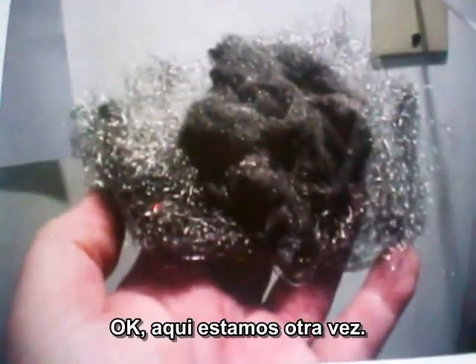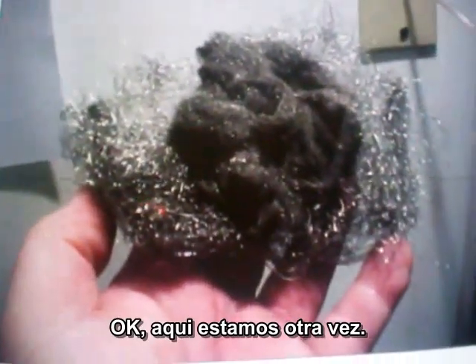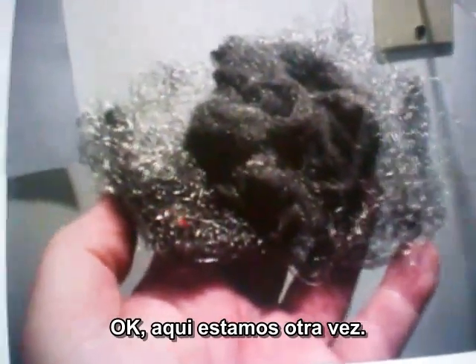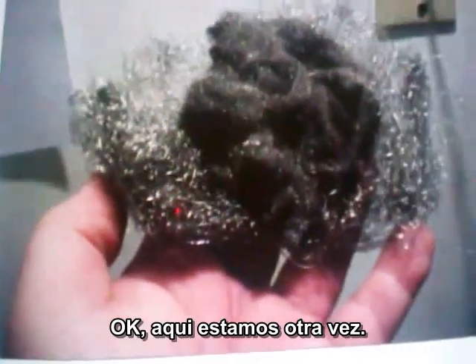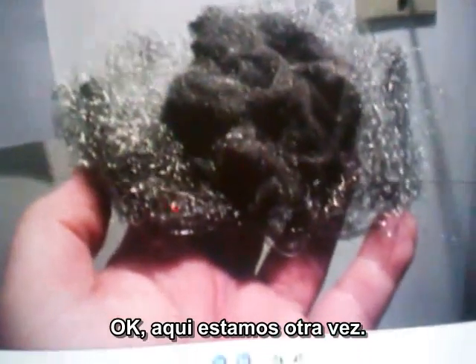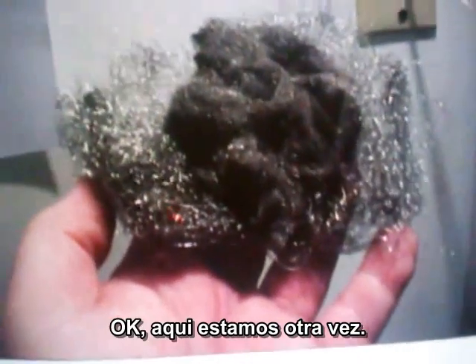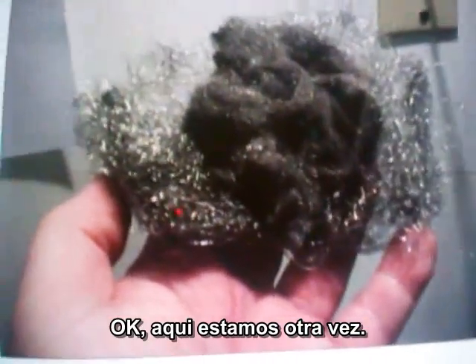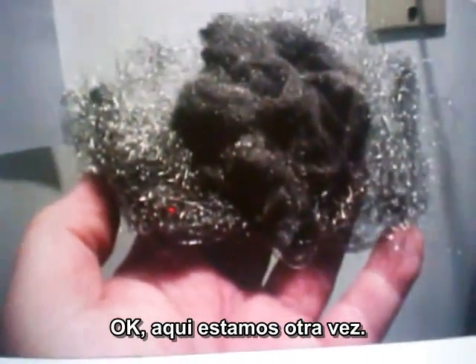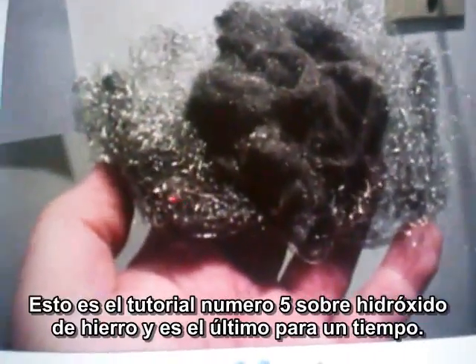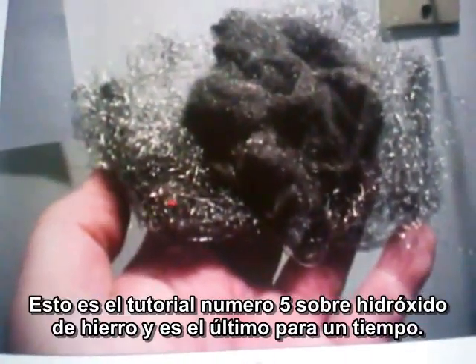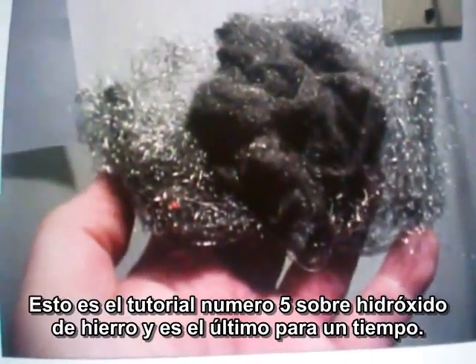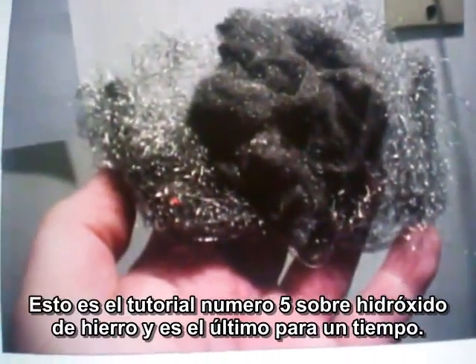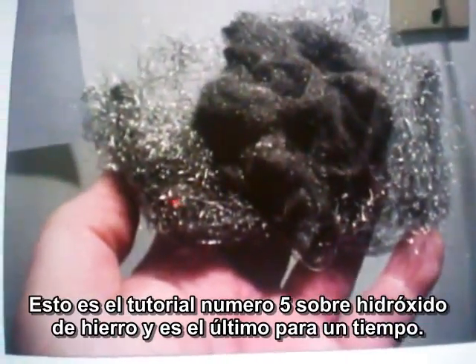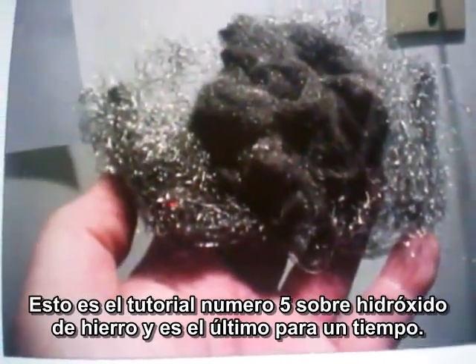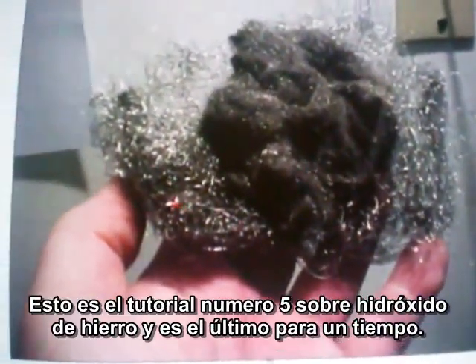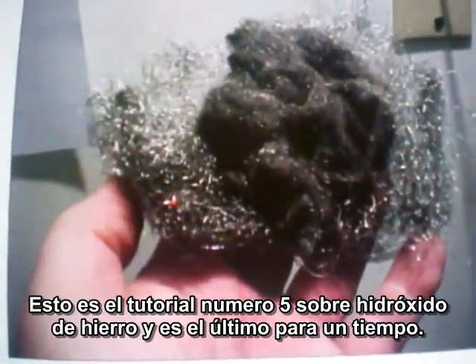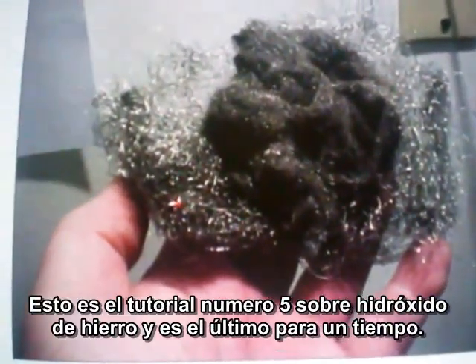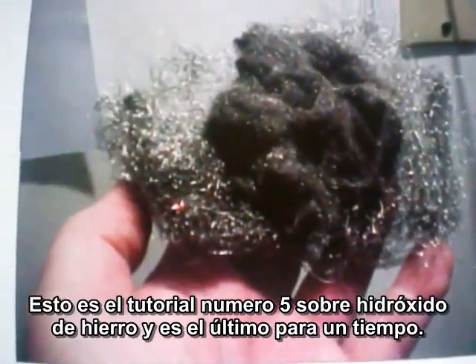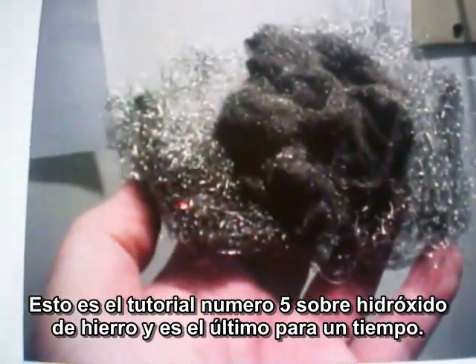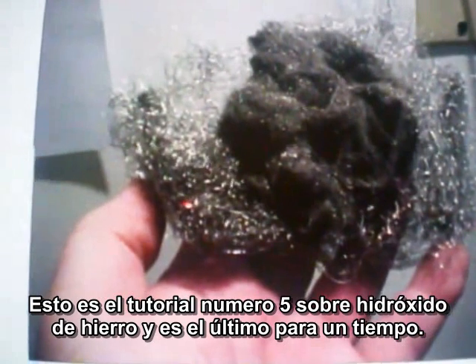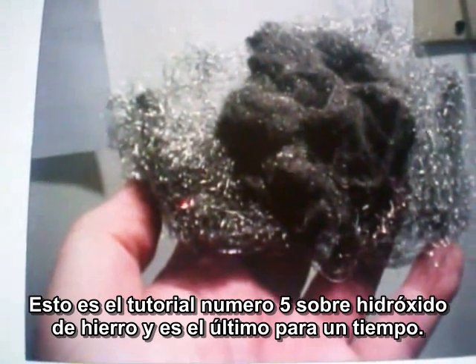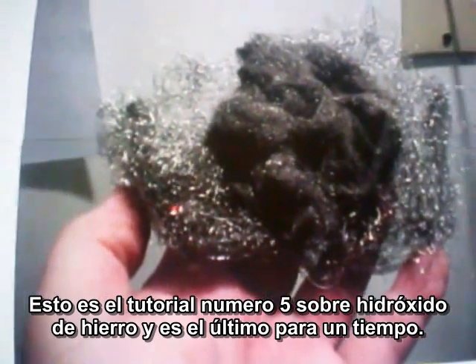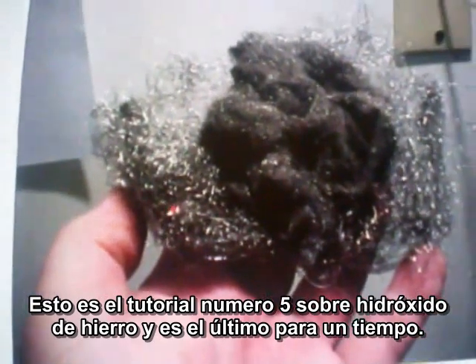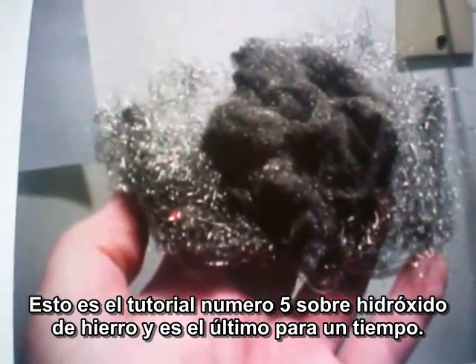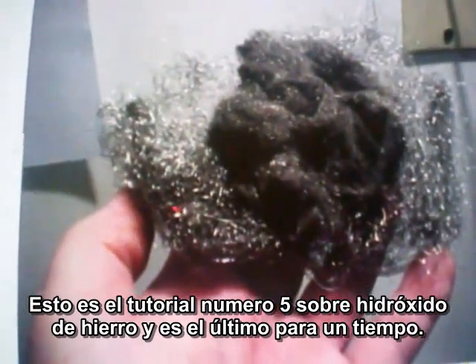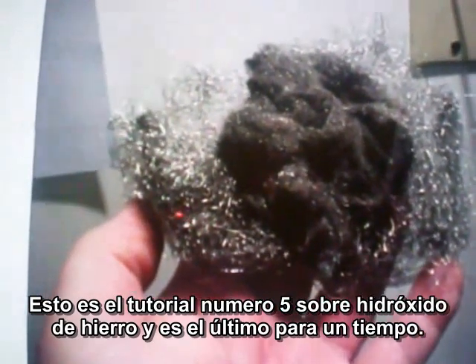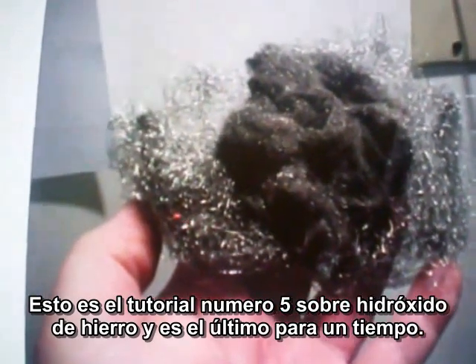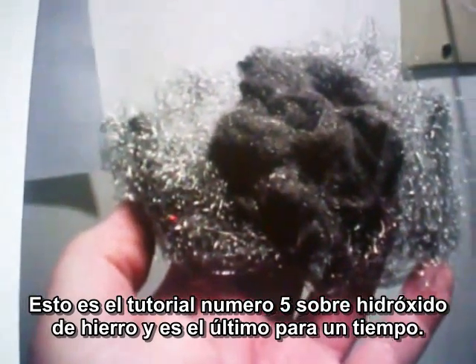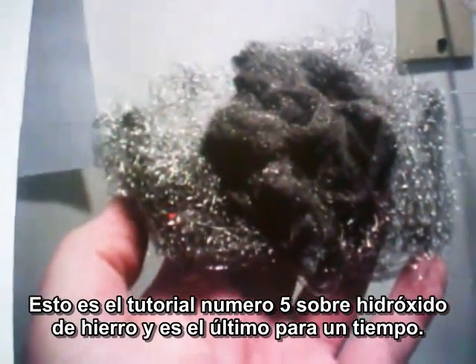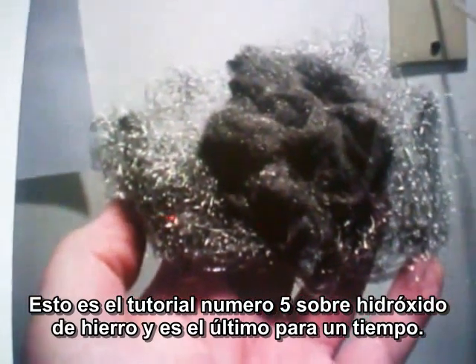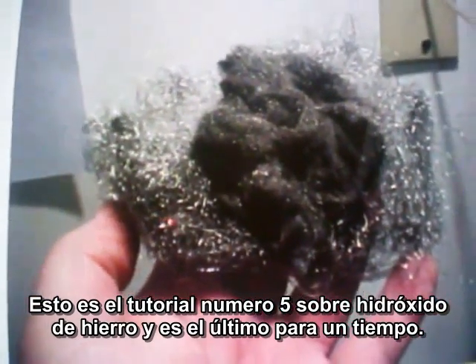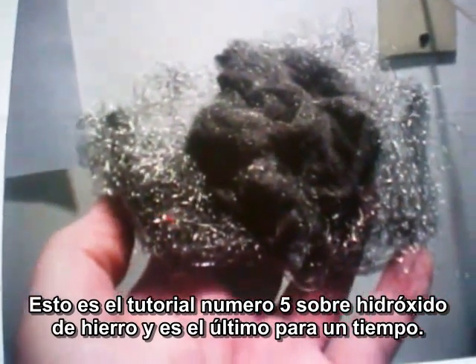Okay, here we go again. This is my iron oxide tutorial number five. This is the last one for a while.